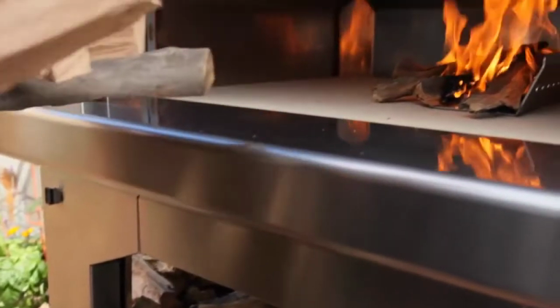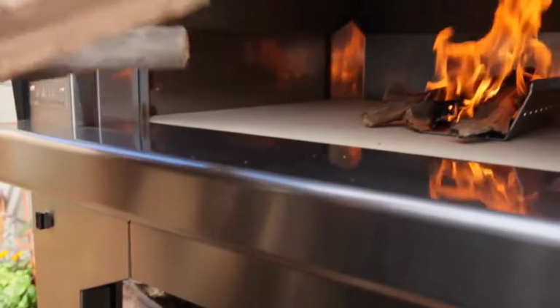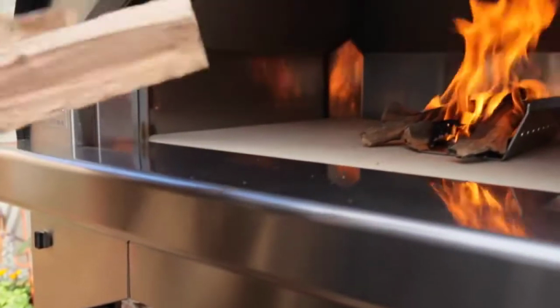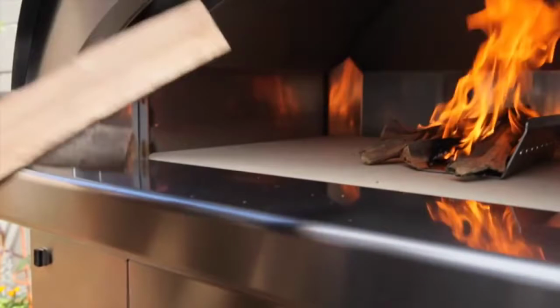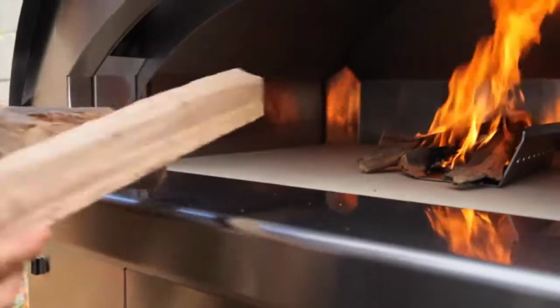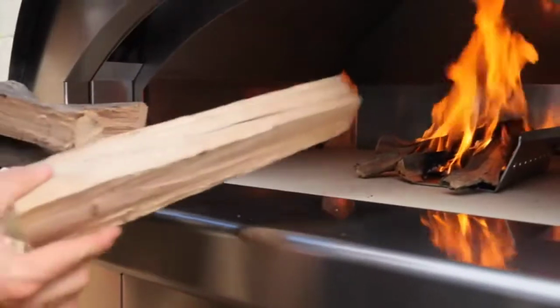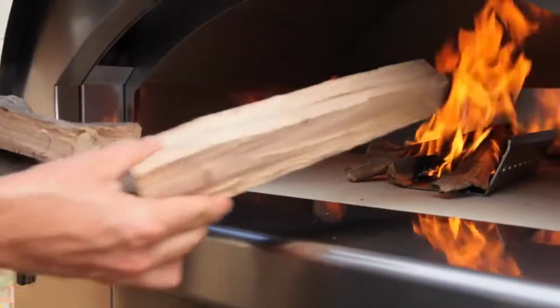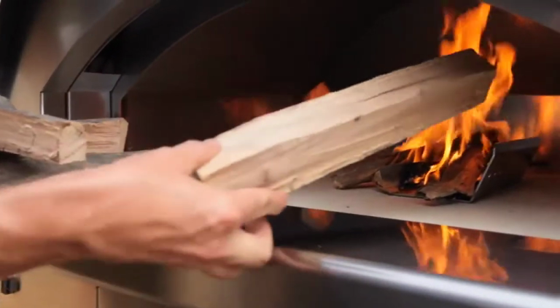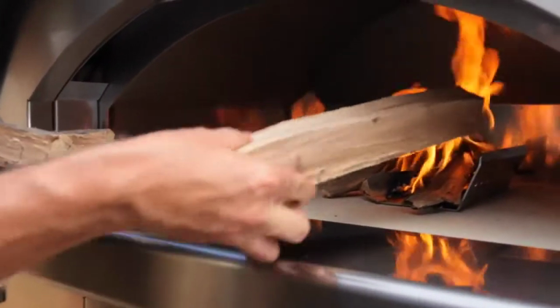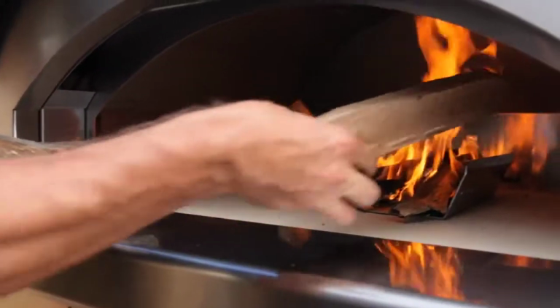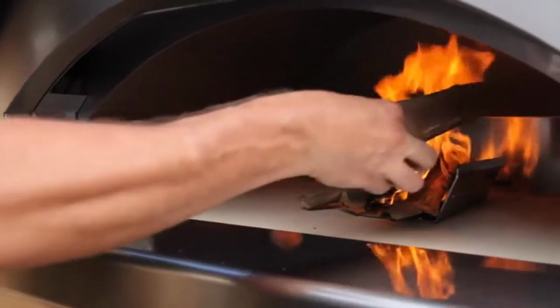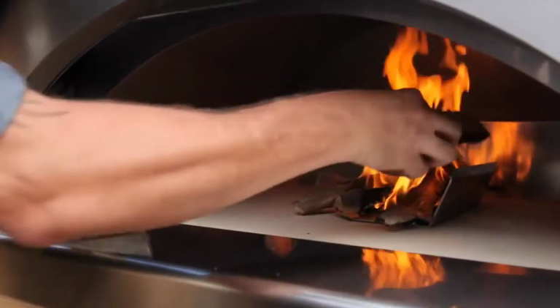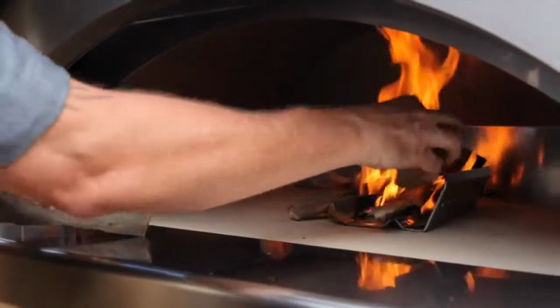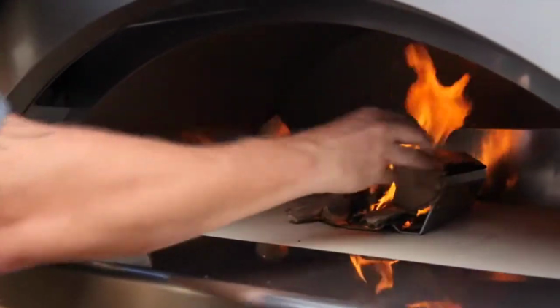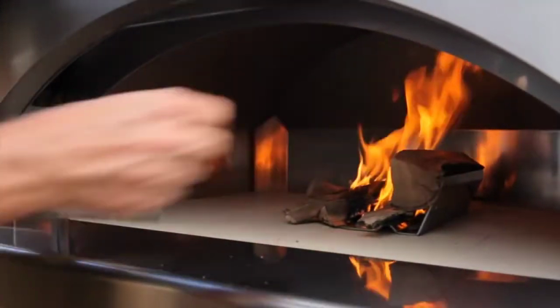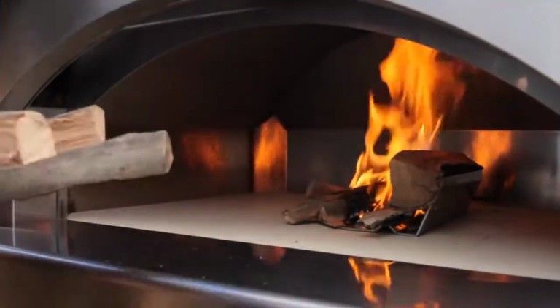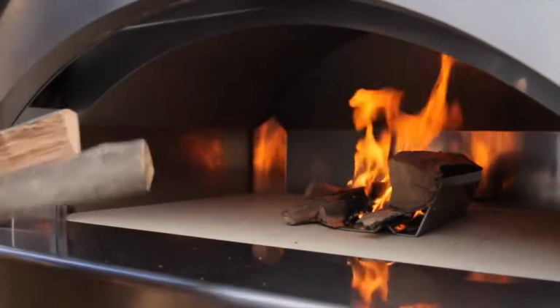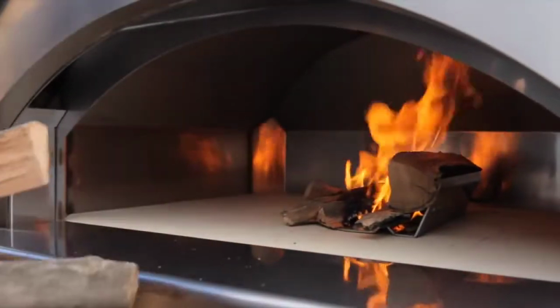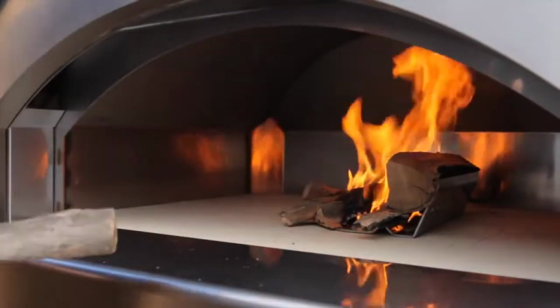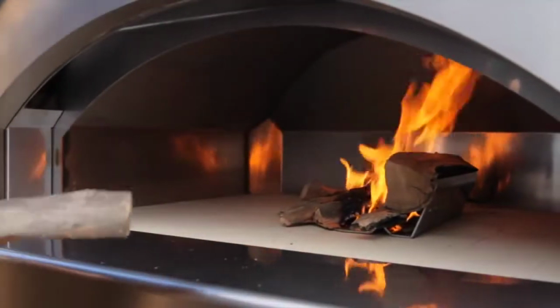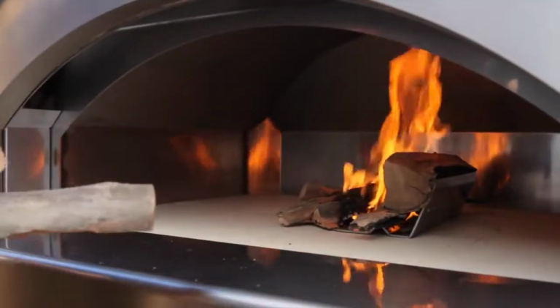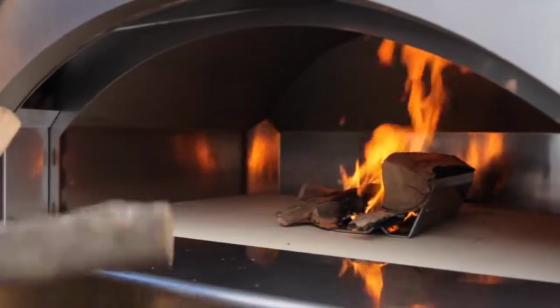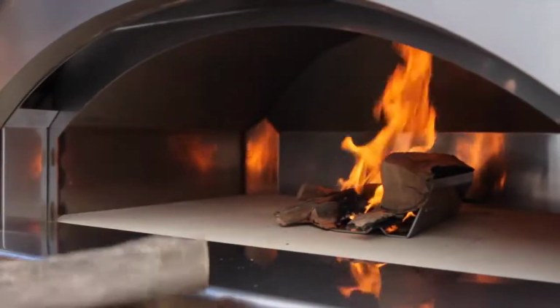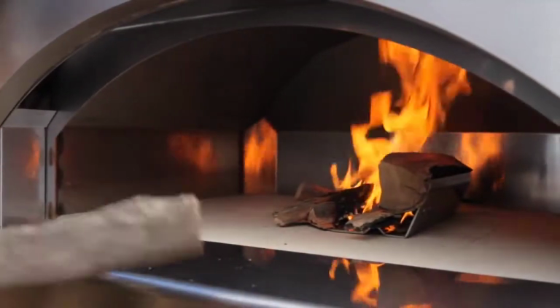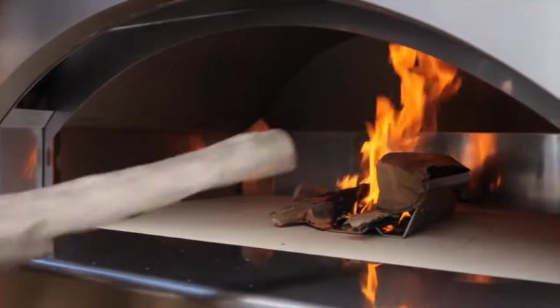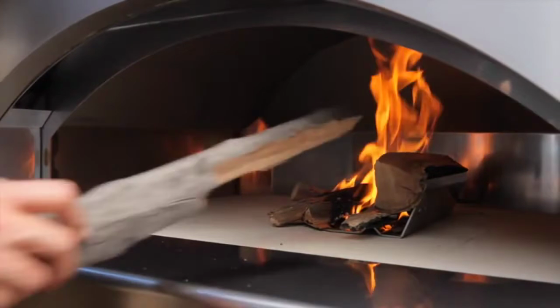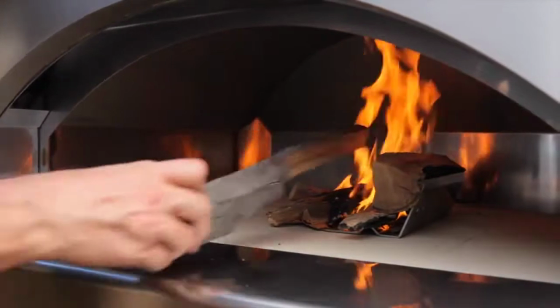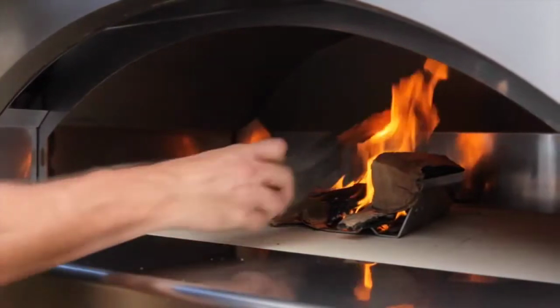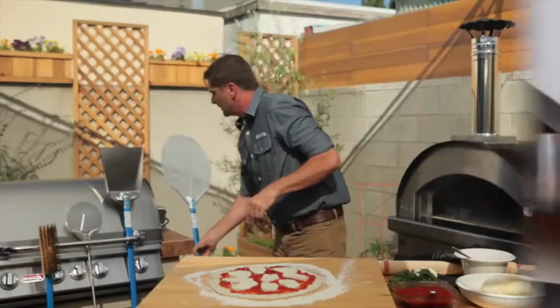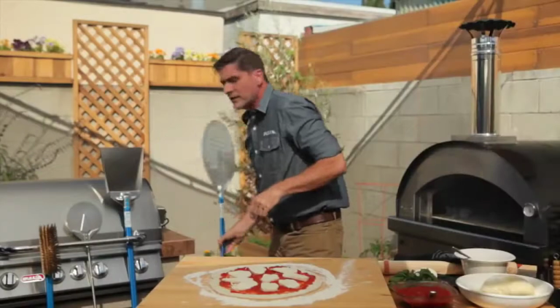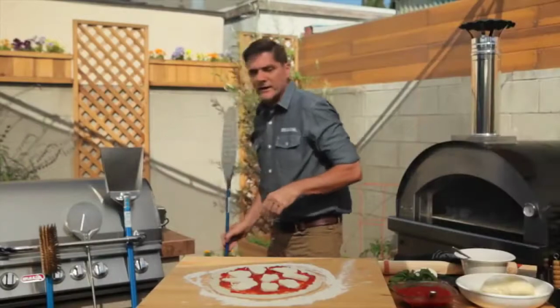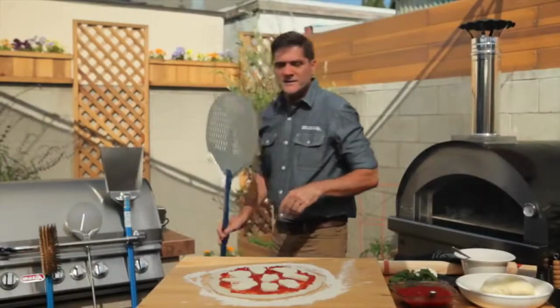If the oven has not reached the optimal temperature, add one or two more pieces of wood to the coals and let it burn down. You may have to do this a couple of times, especially if you haven't used the oven in a while.